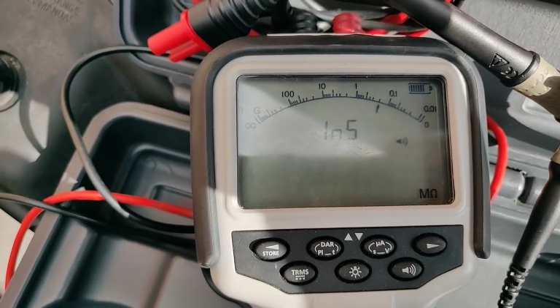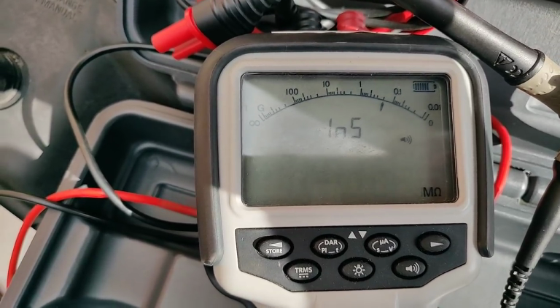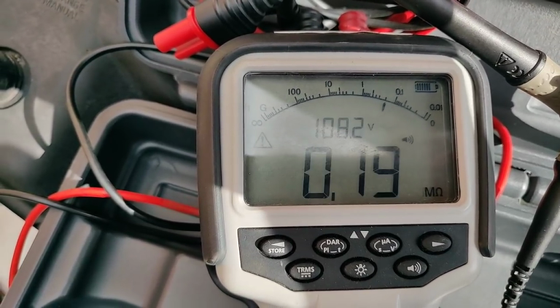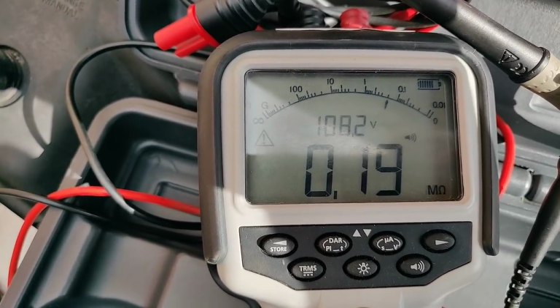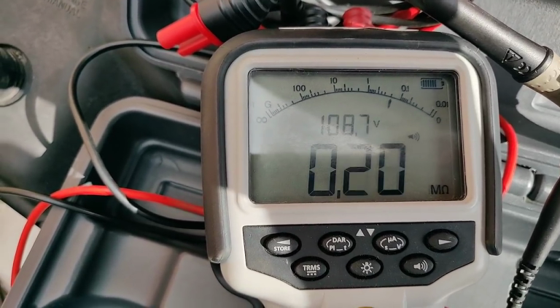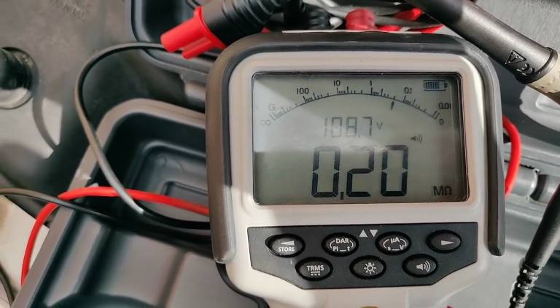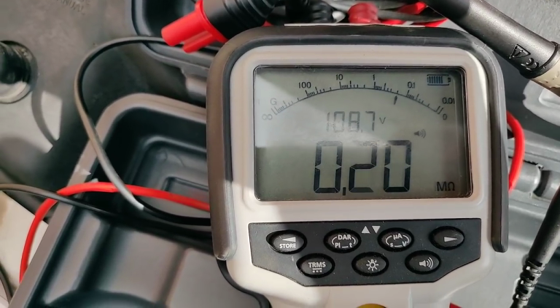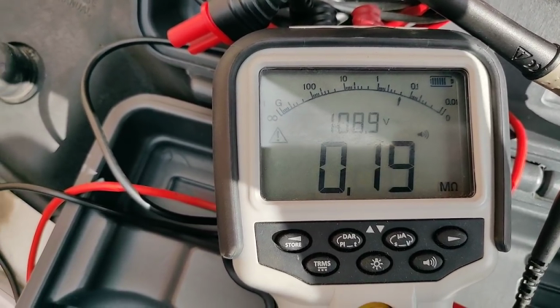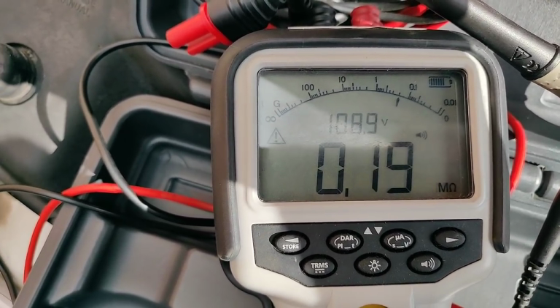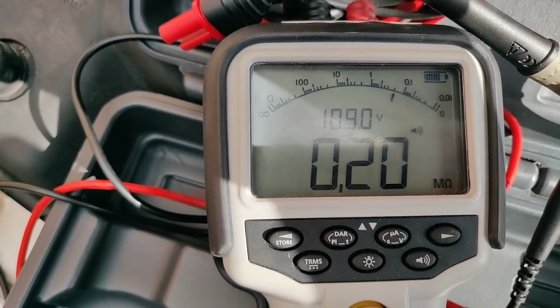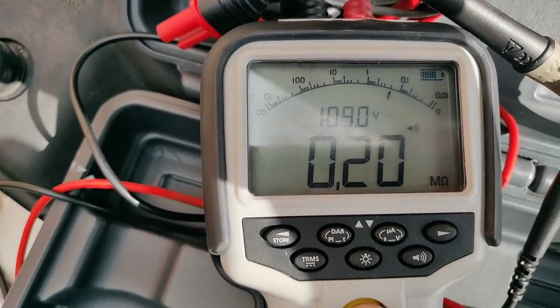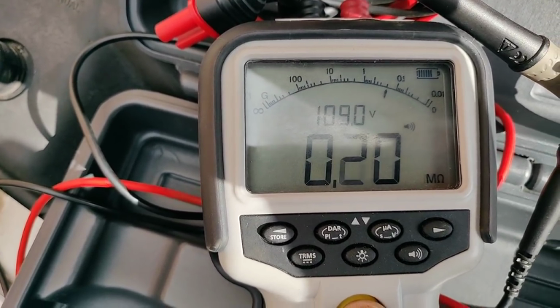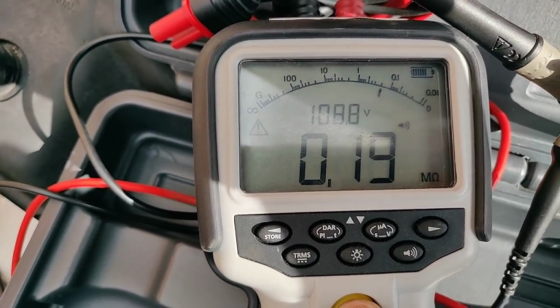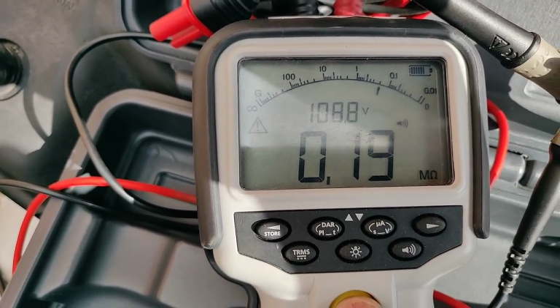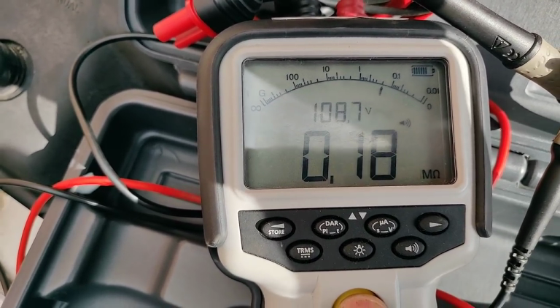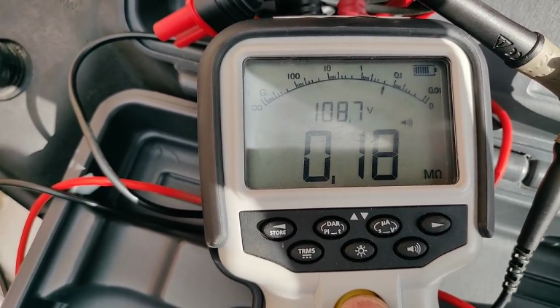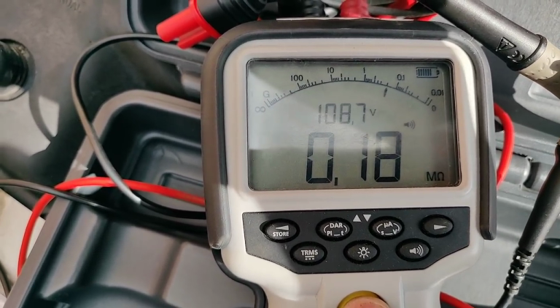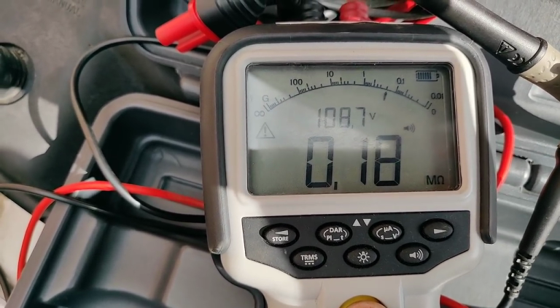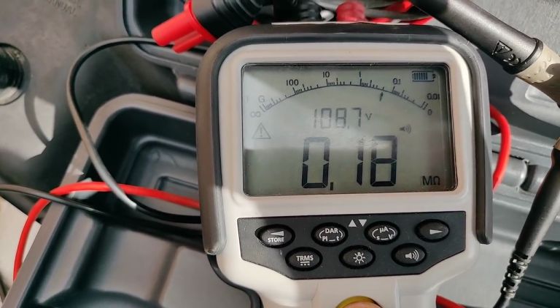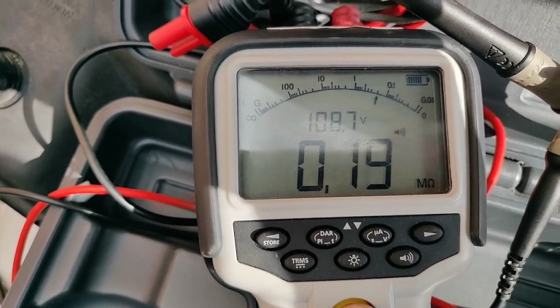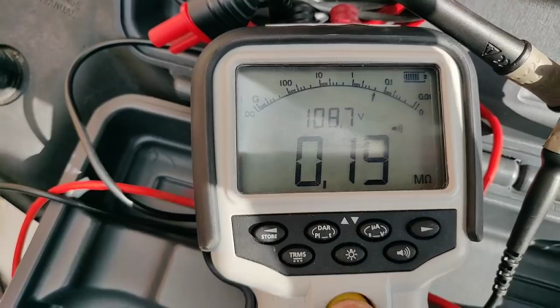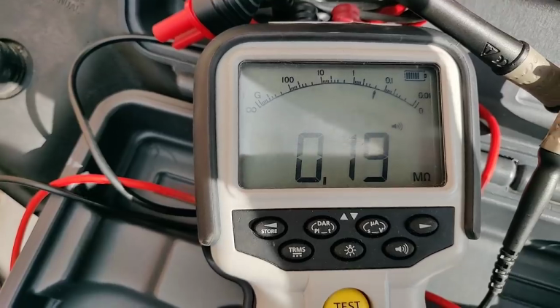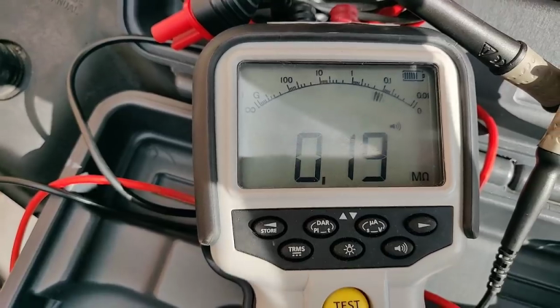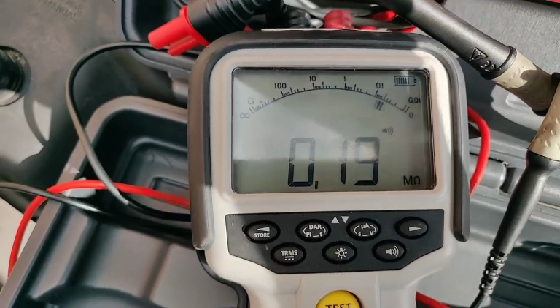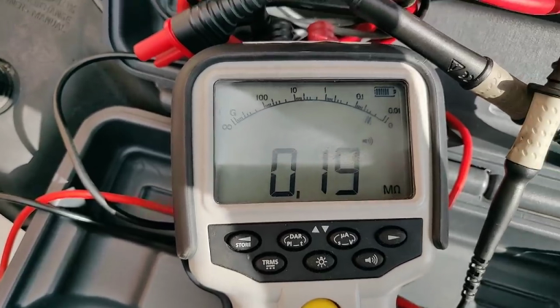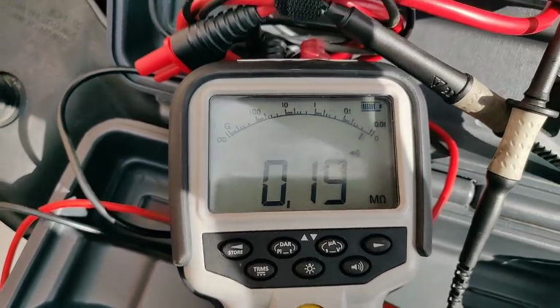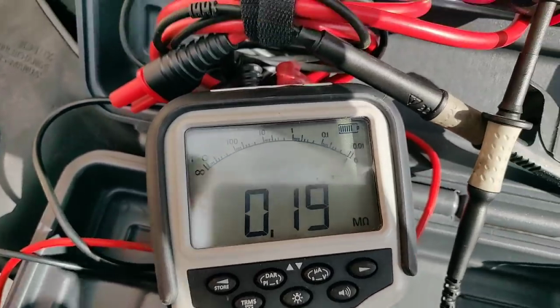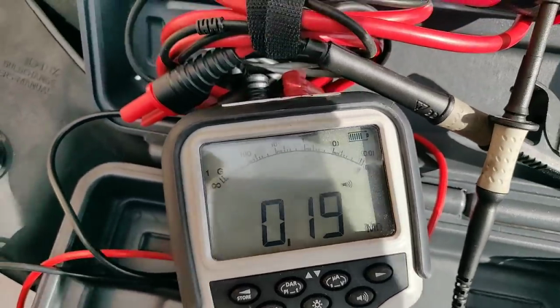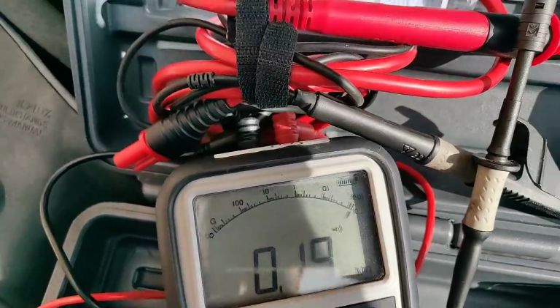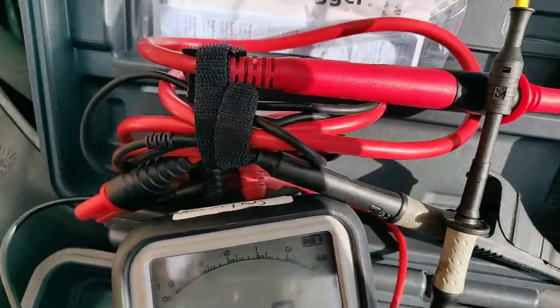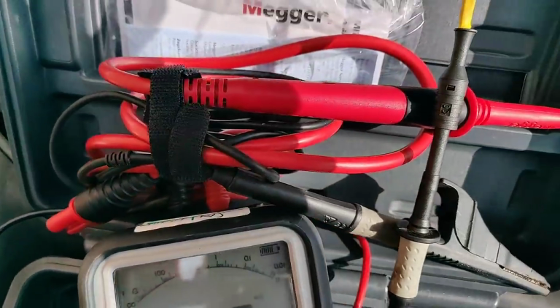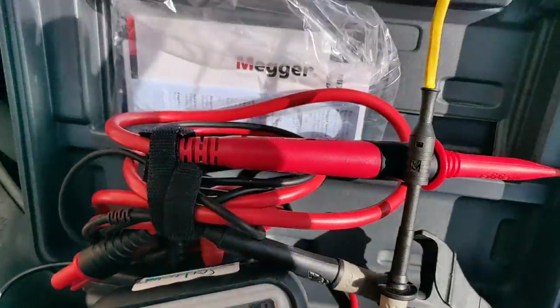So we're doing an insulation test — you can see that's 108 volts. That's on cylinder two.